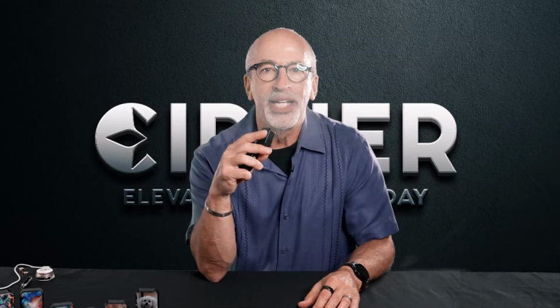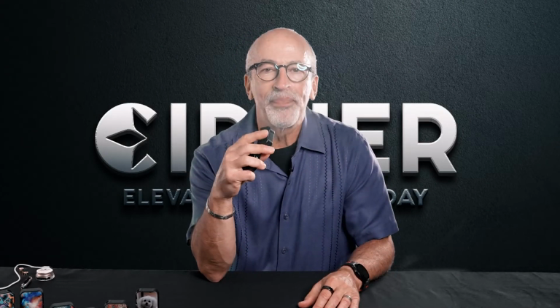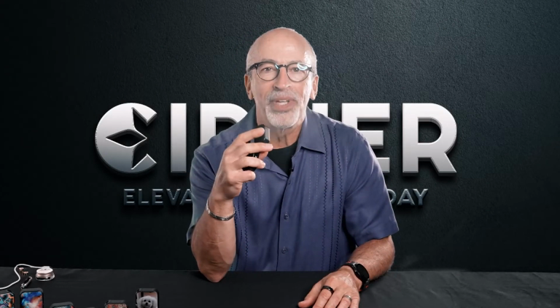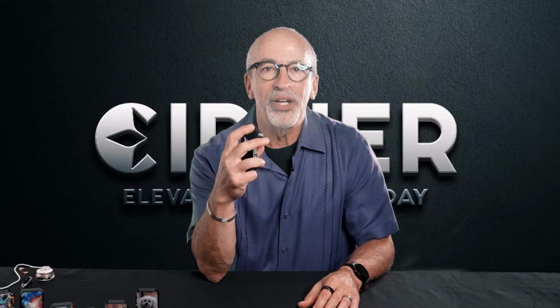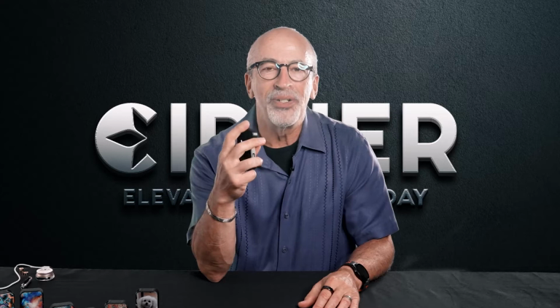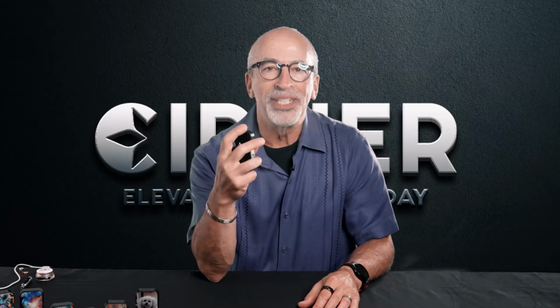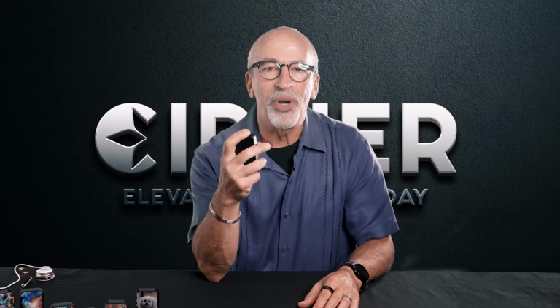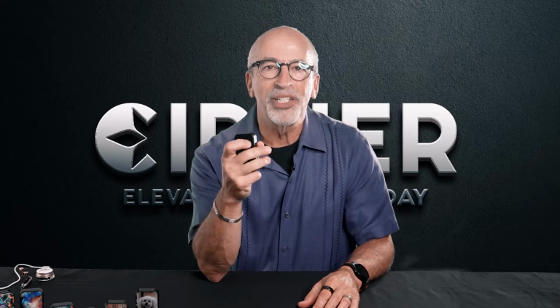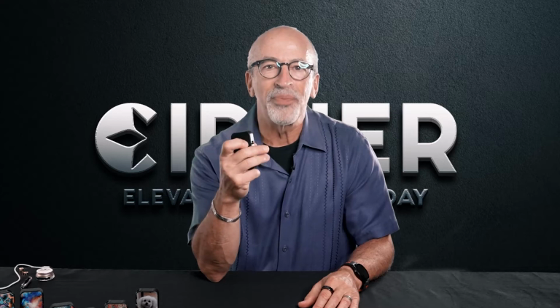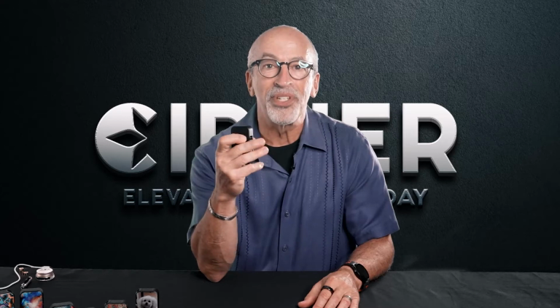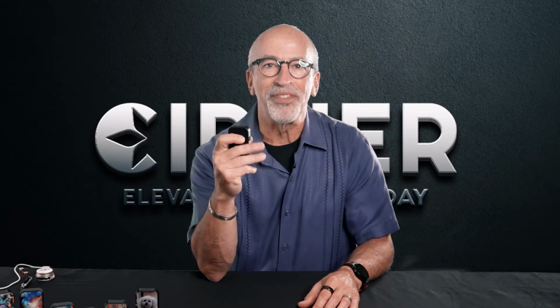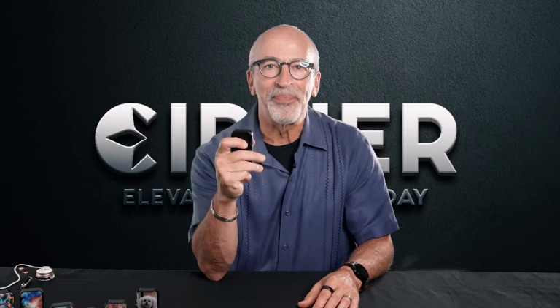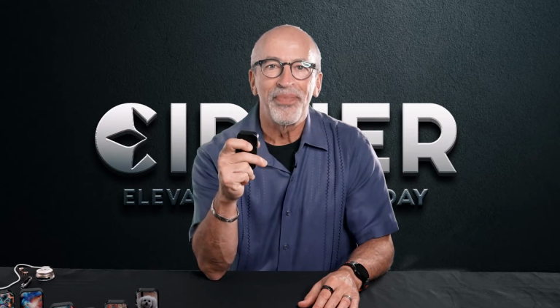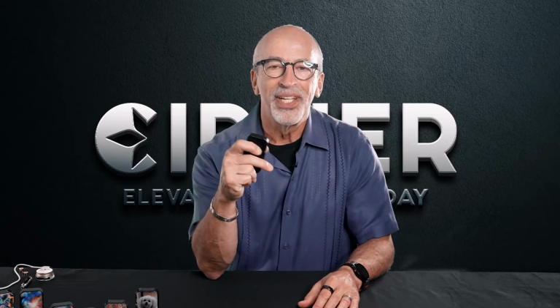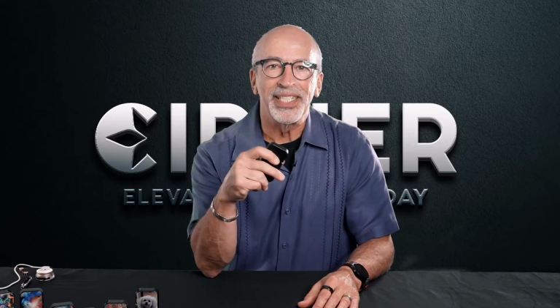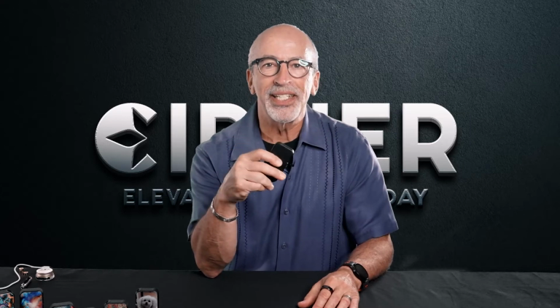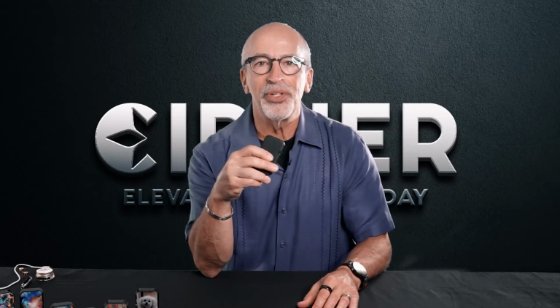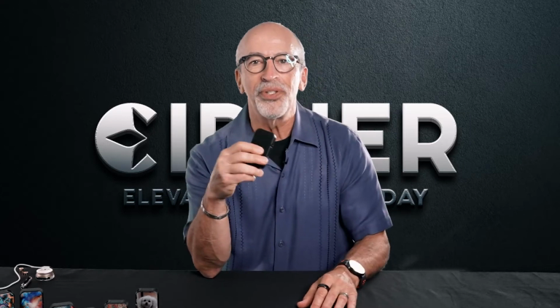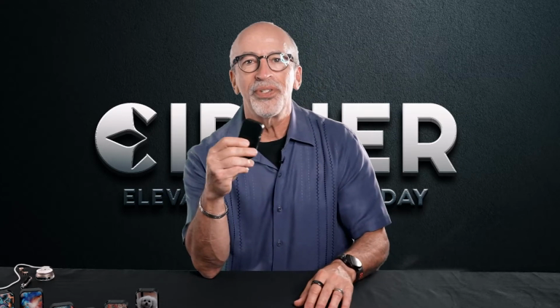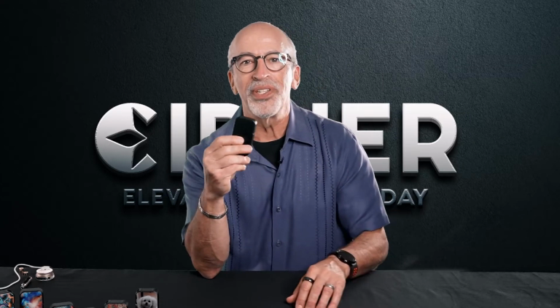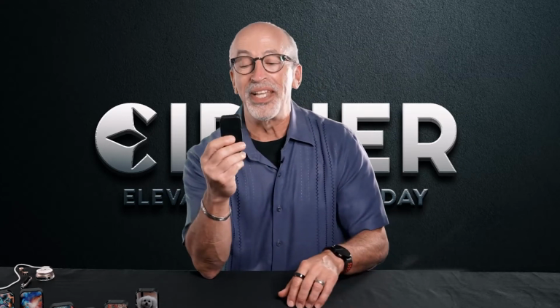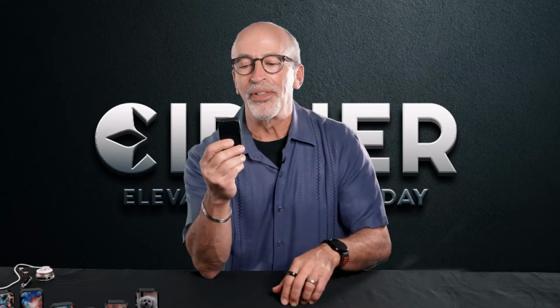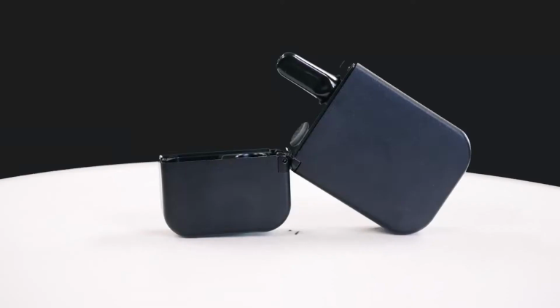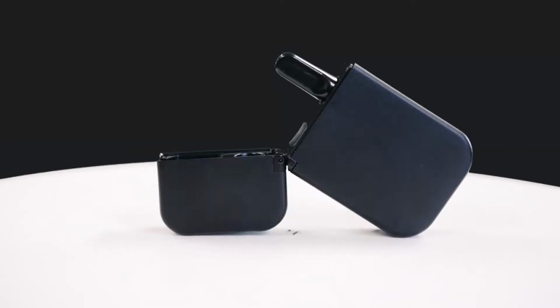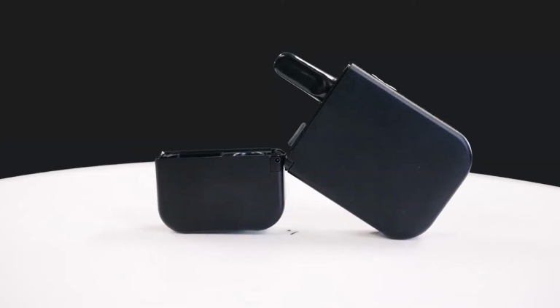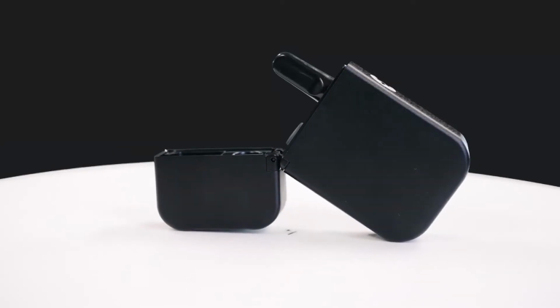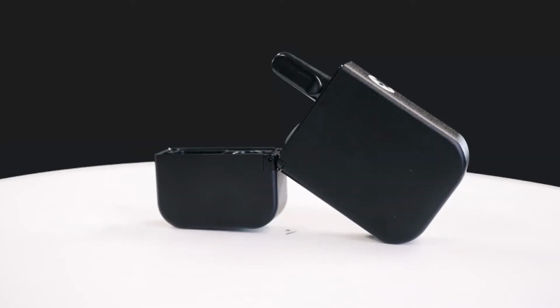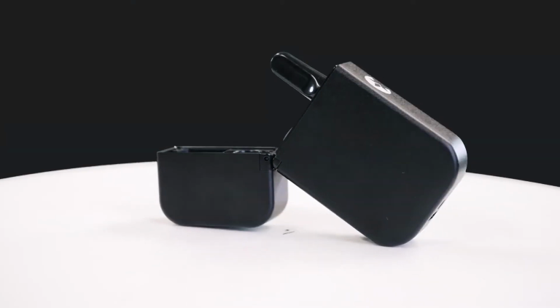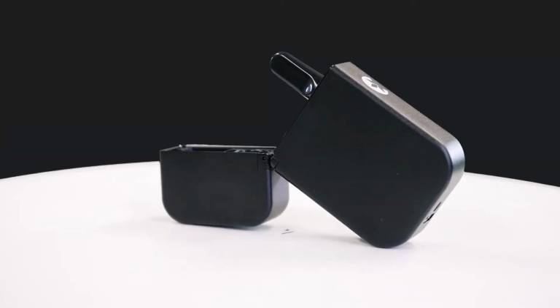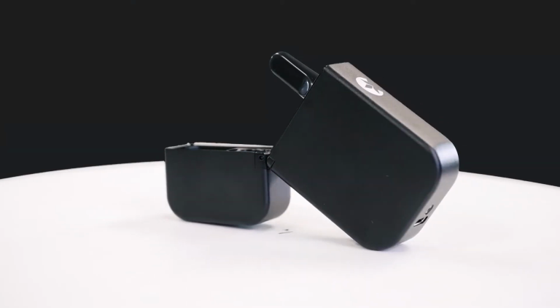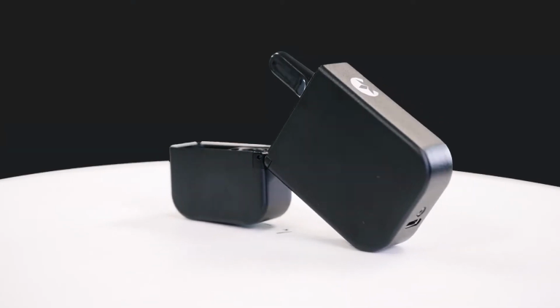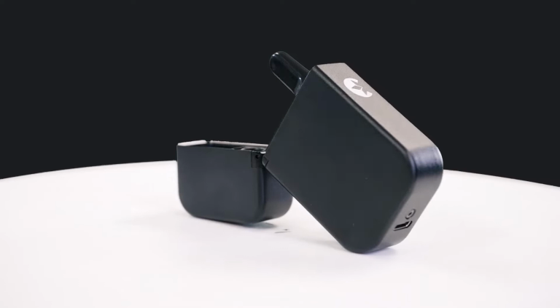Hello, I'm Harley from Cypher. I'd like to introduce you to Stealth, our smart oil cartridge battery.